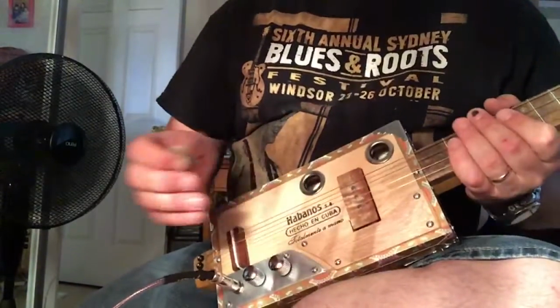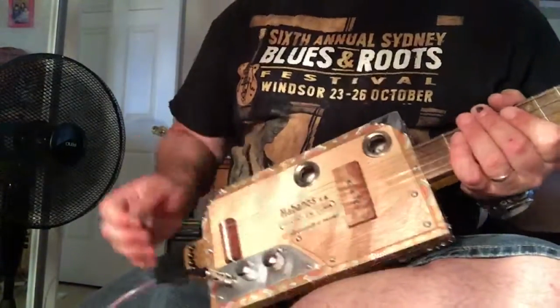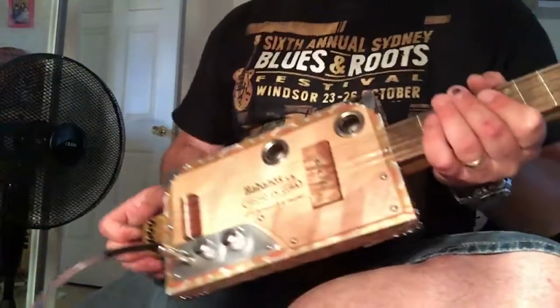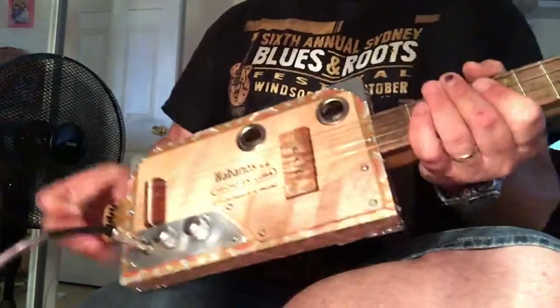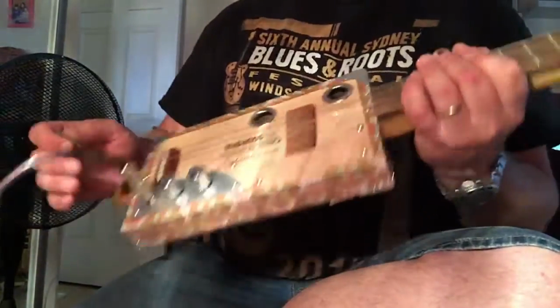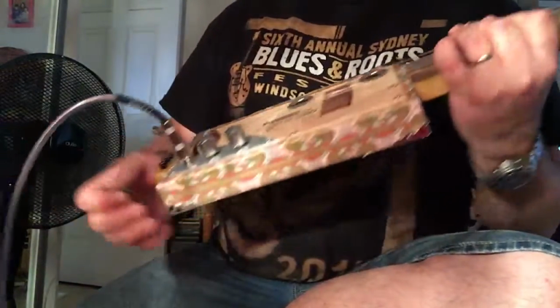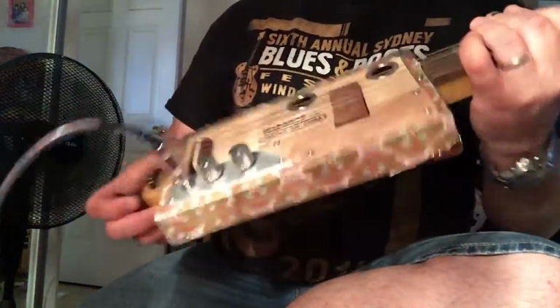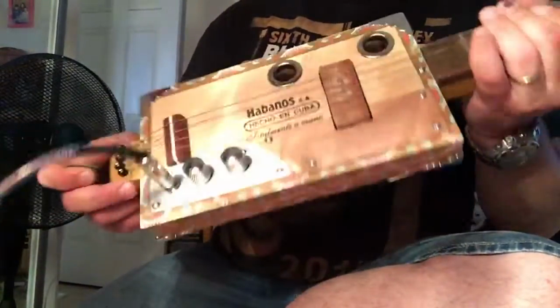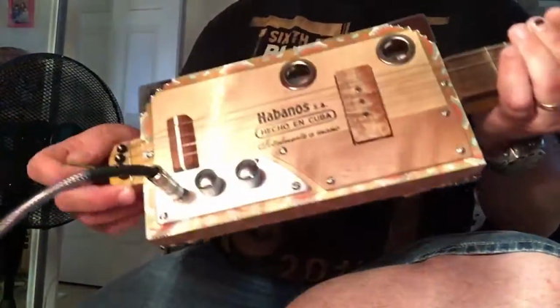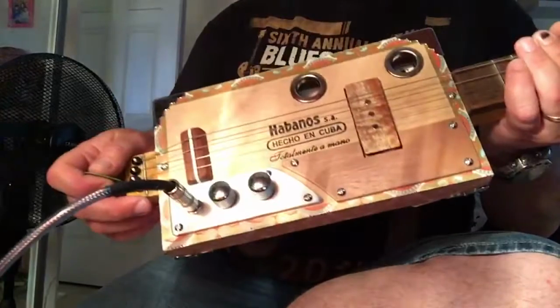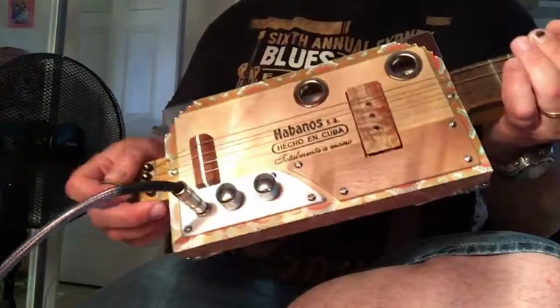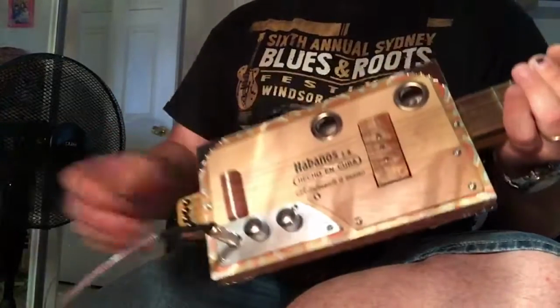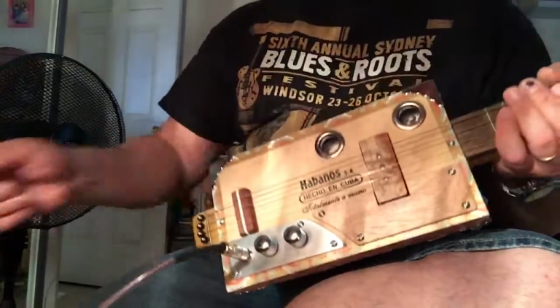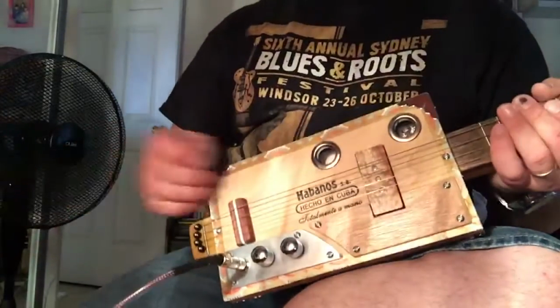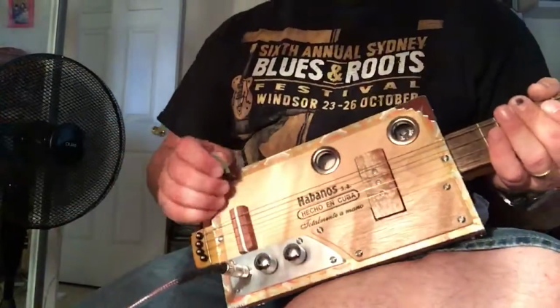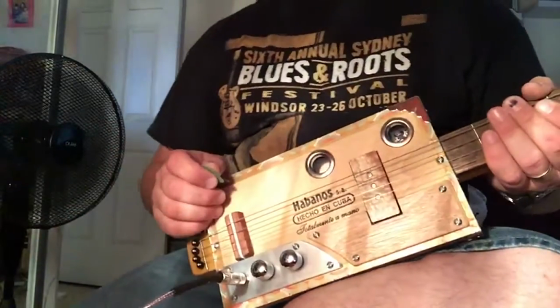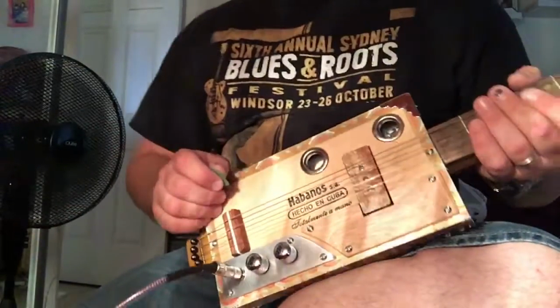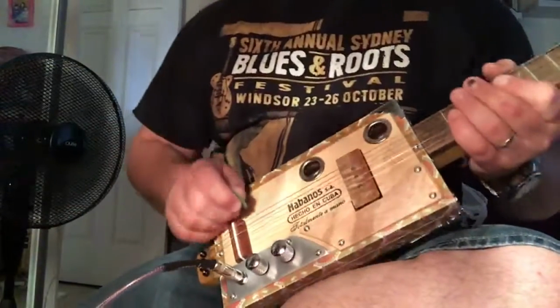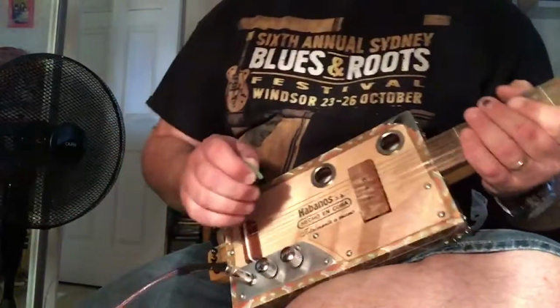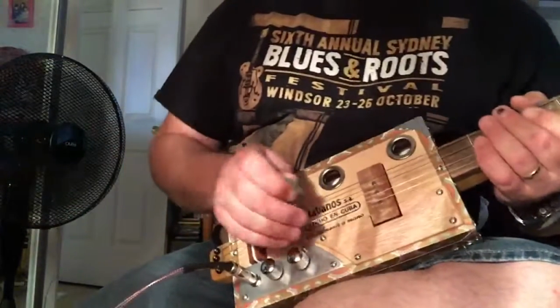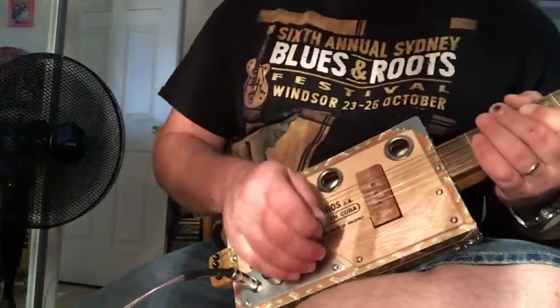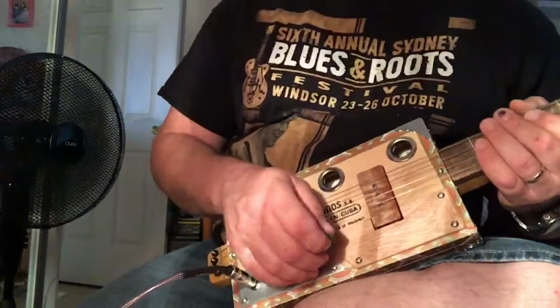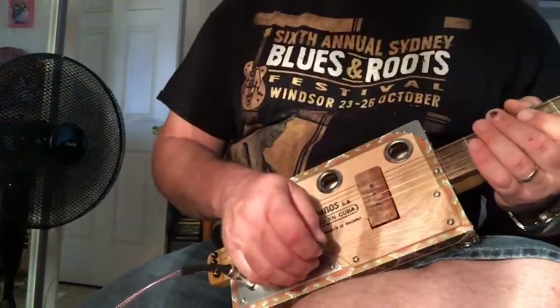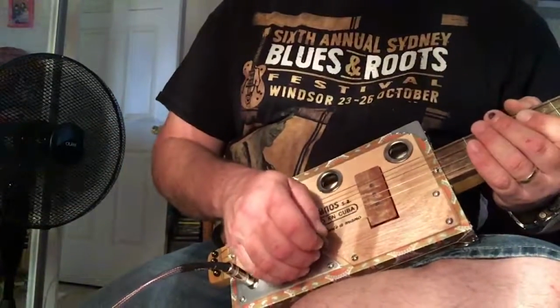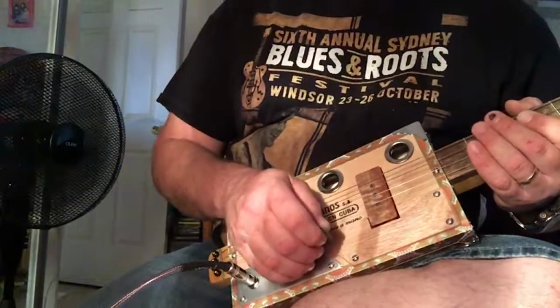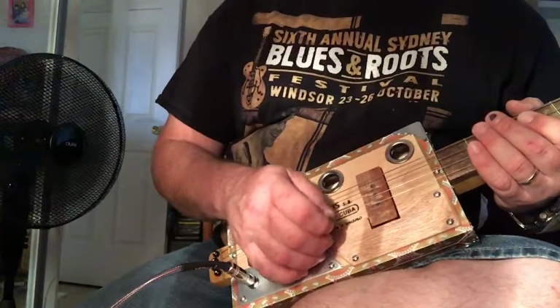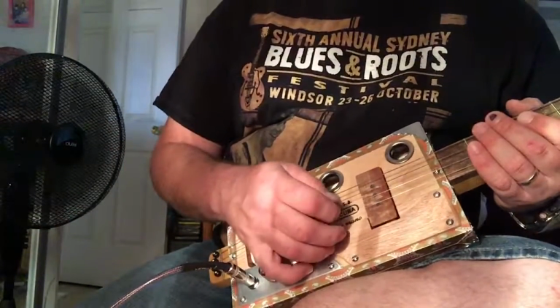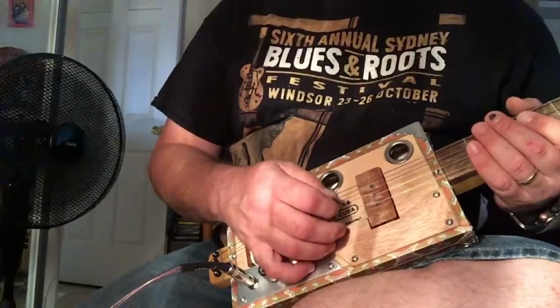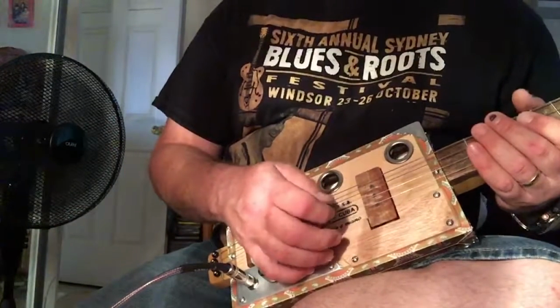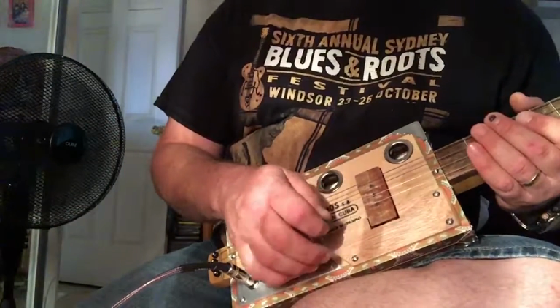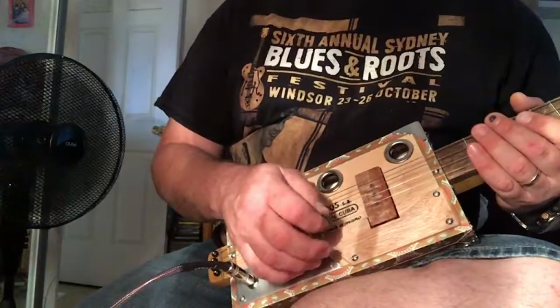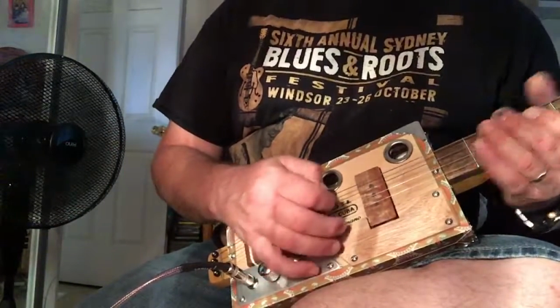And that's enough, just with the pickup alone, to push that little amplifier into overdrive. So again, turn the volume down.